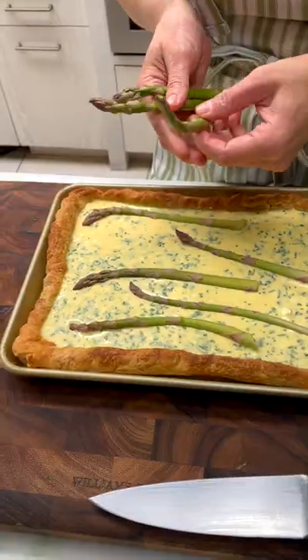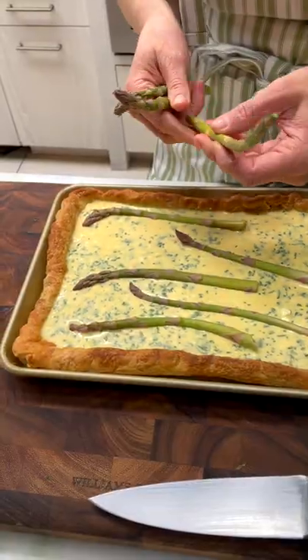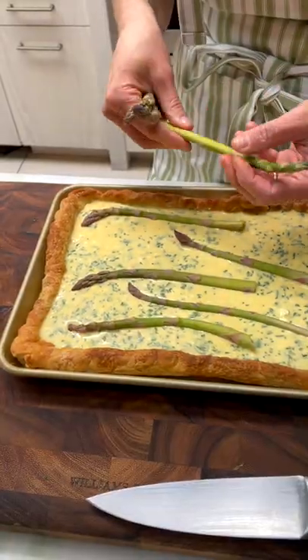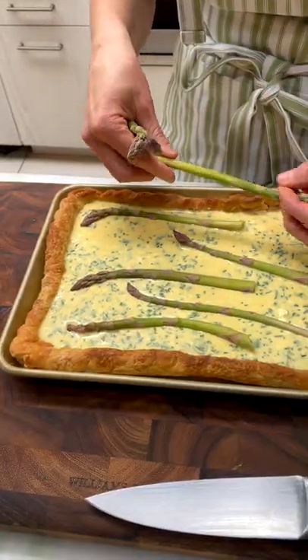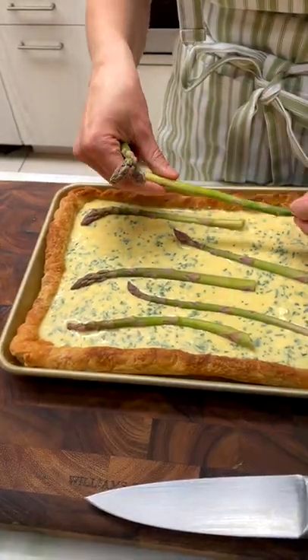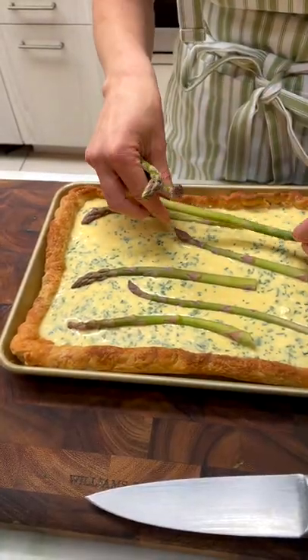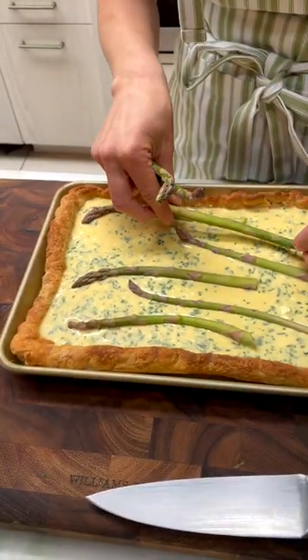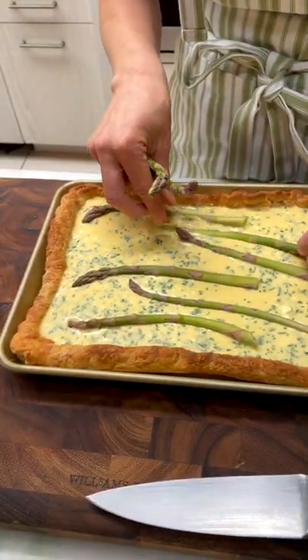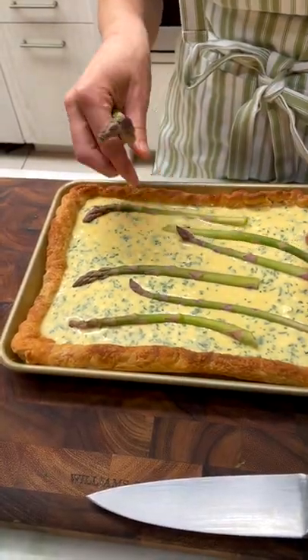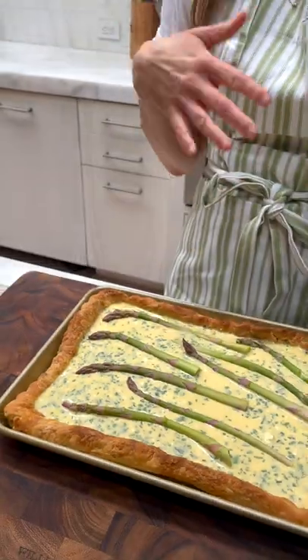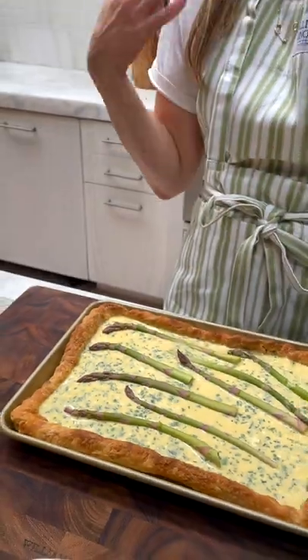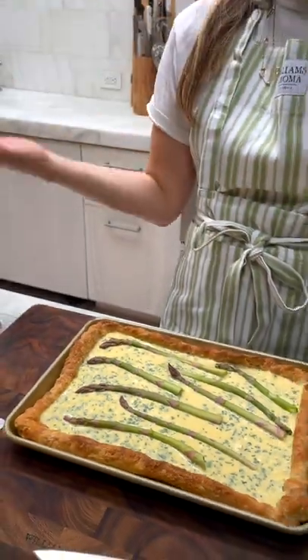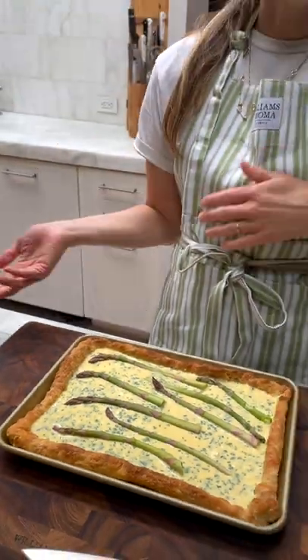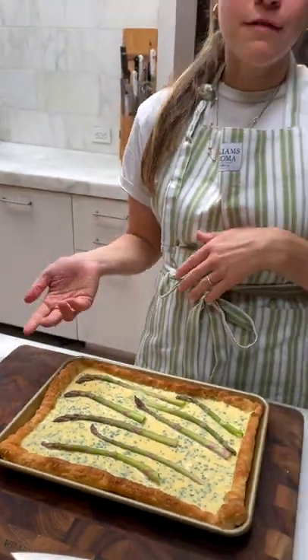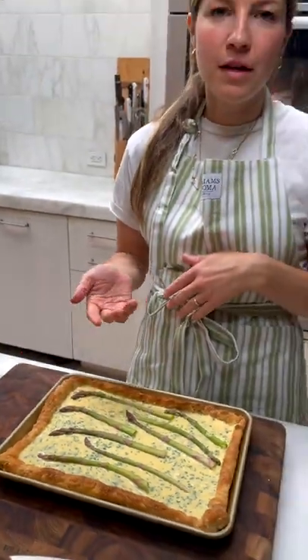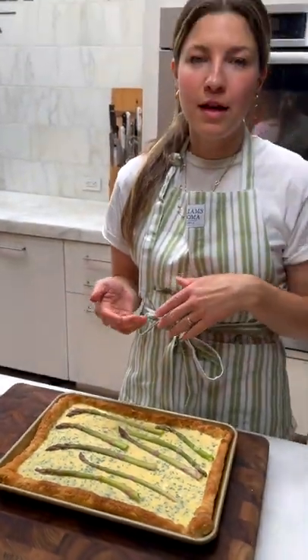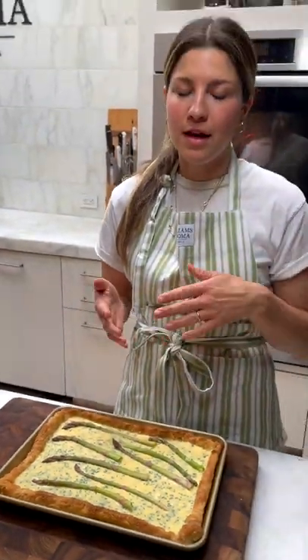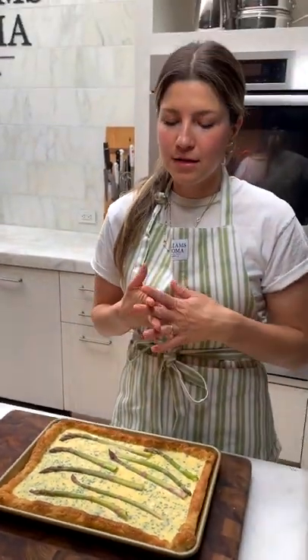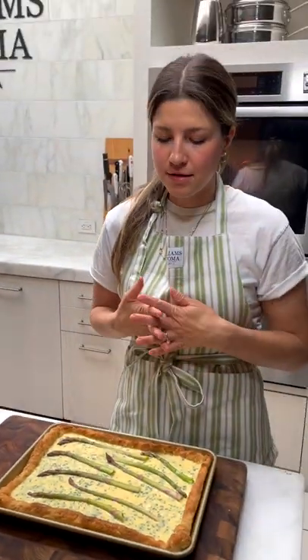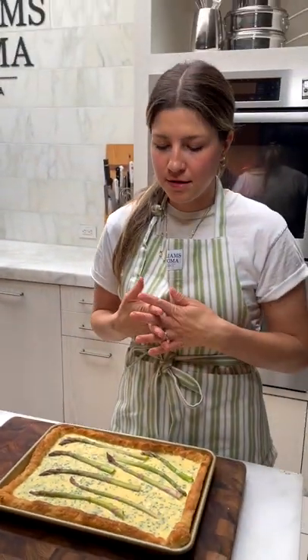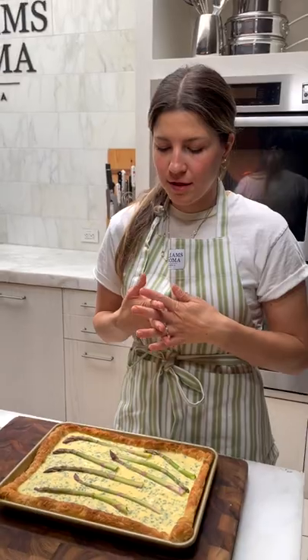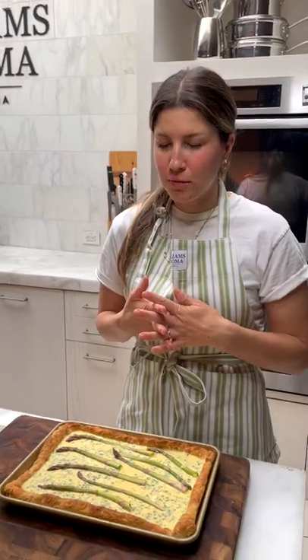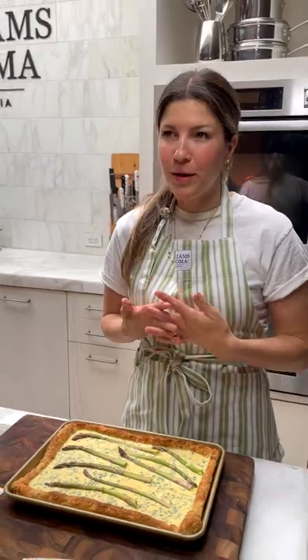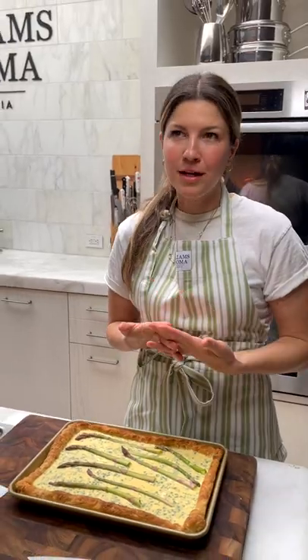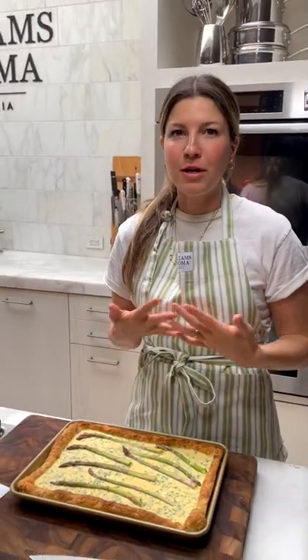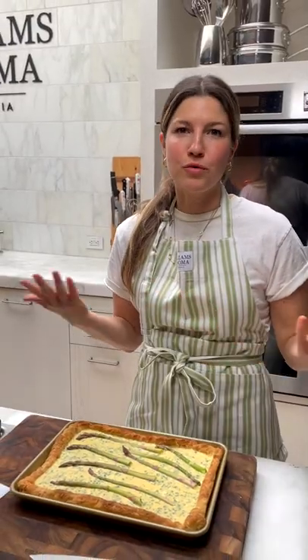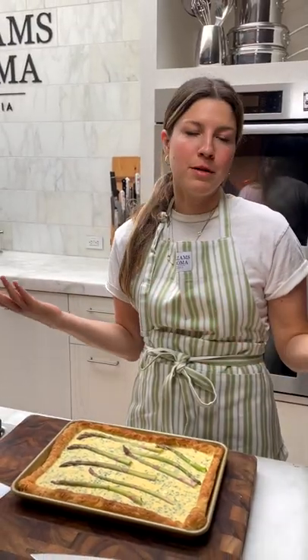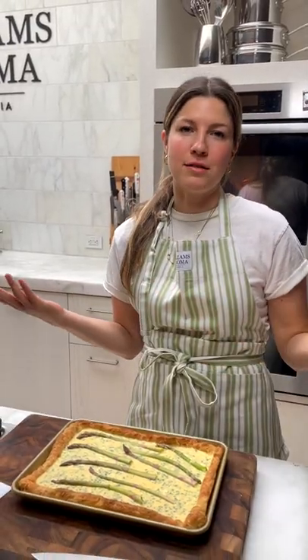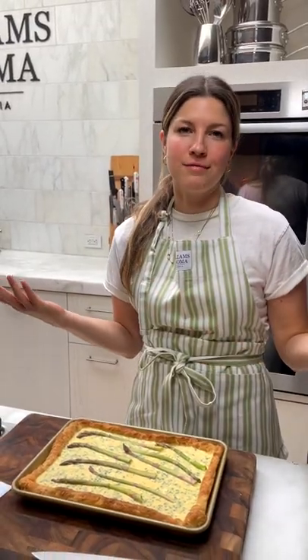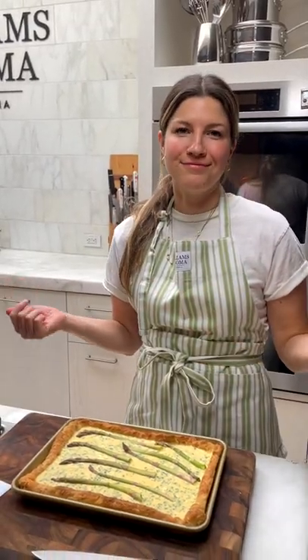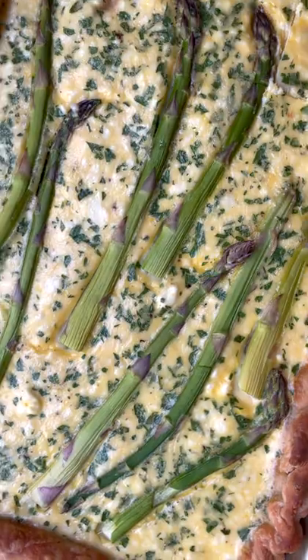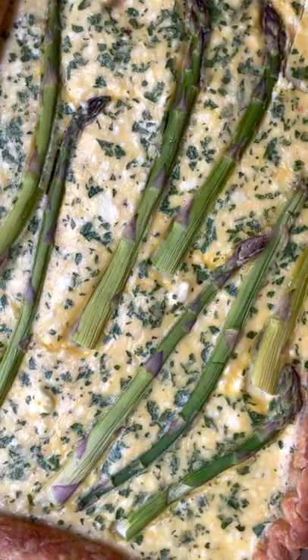Now I'm just gonna assemble this. Now I'm gonna throw this in the oven, and it'll be ready in about 20 minutes.